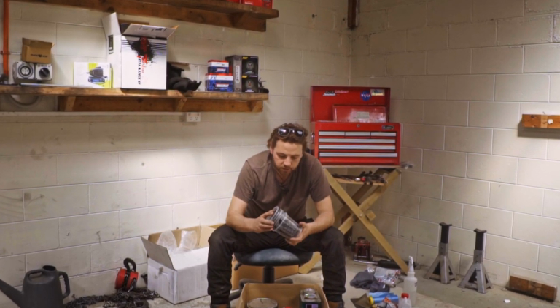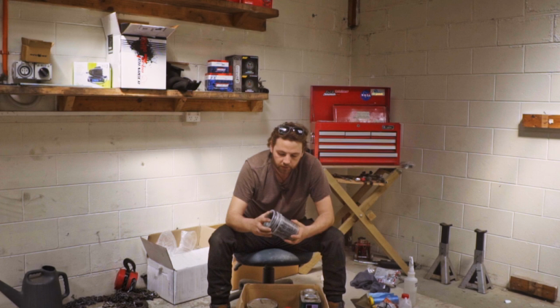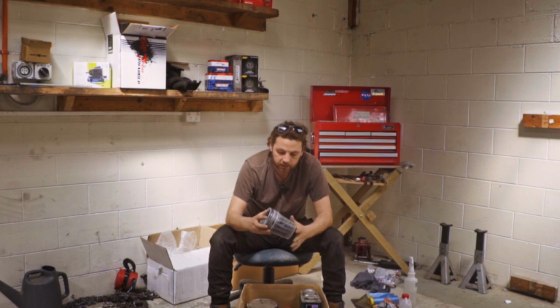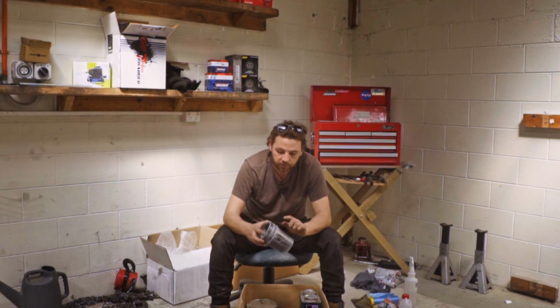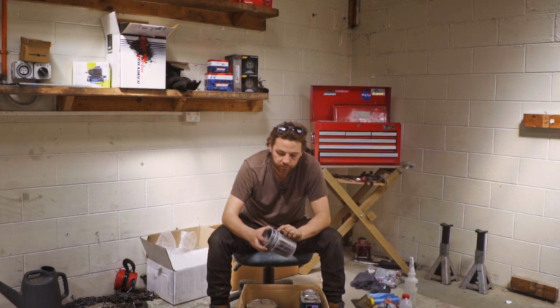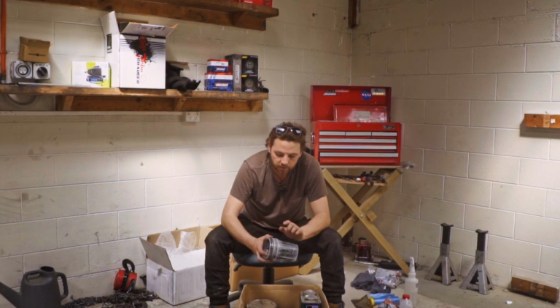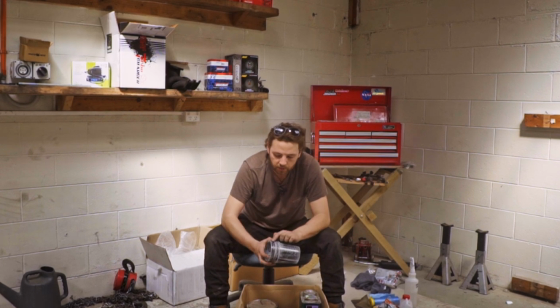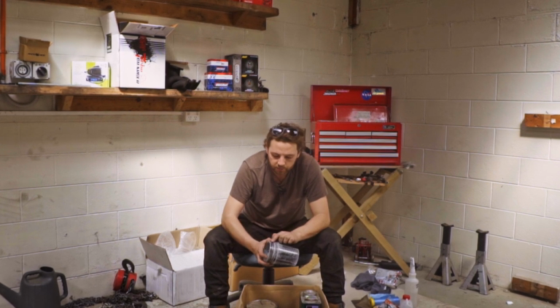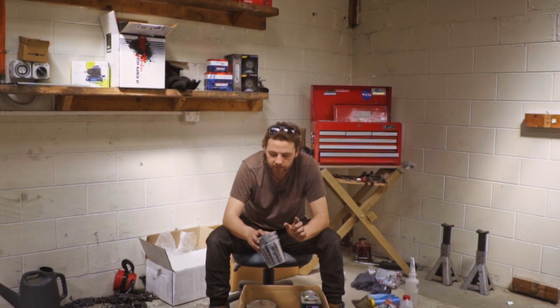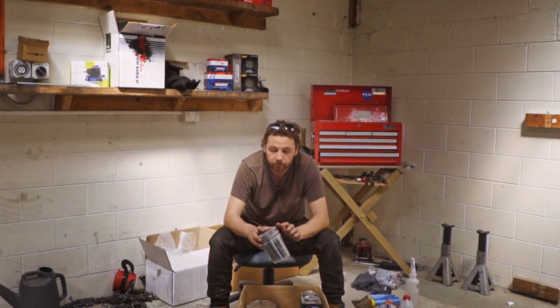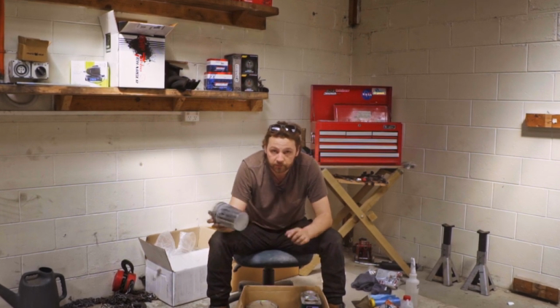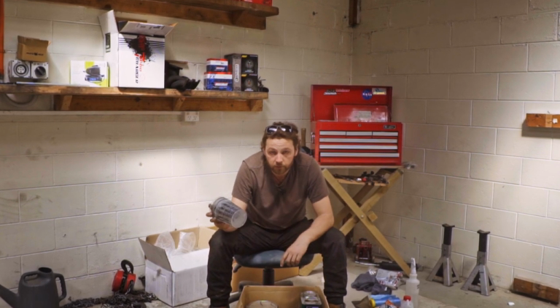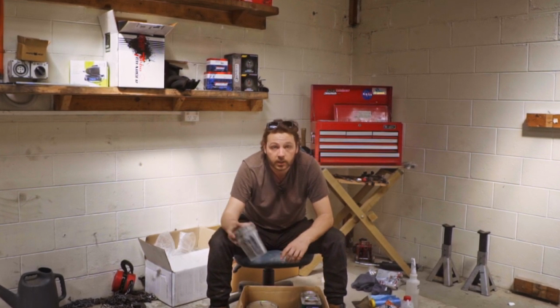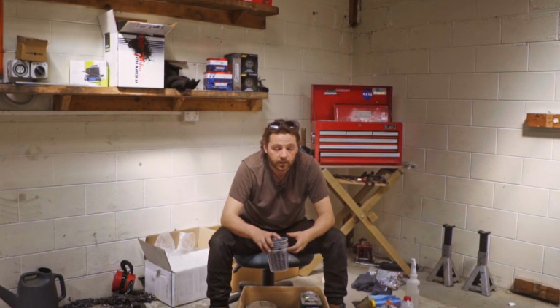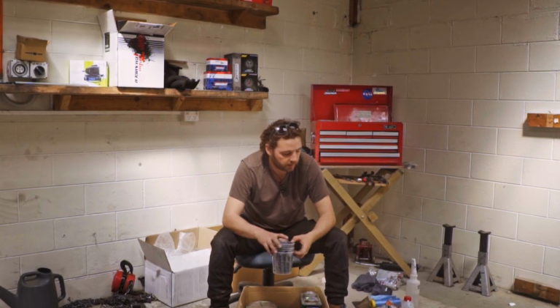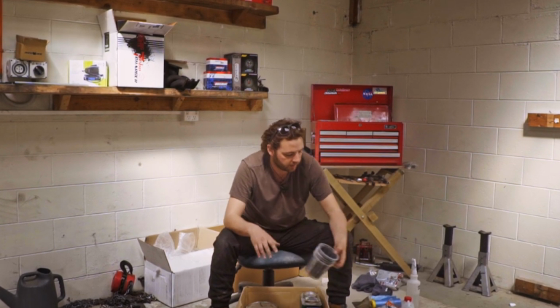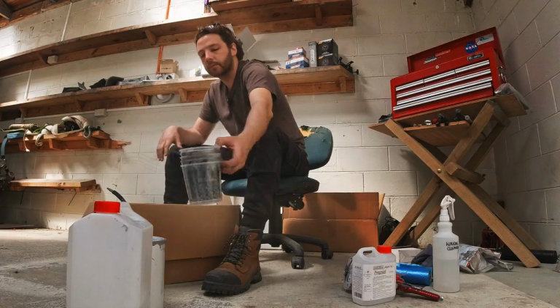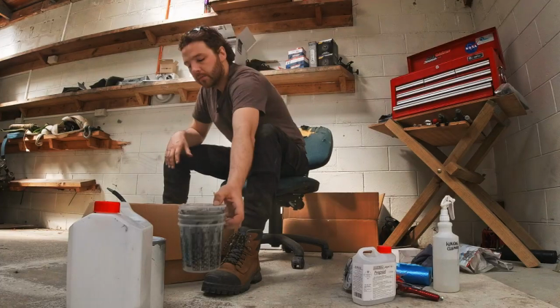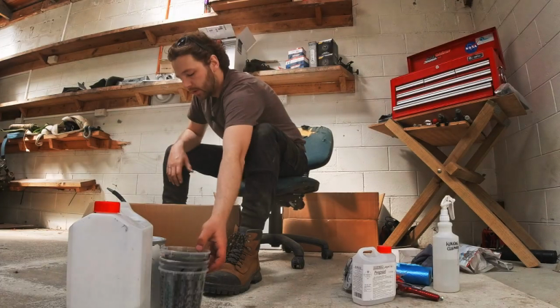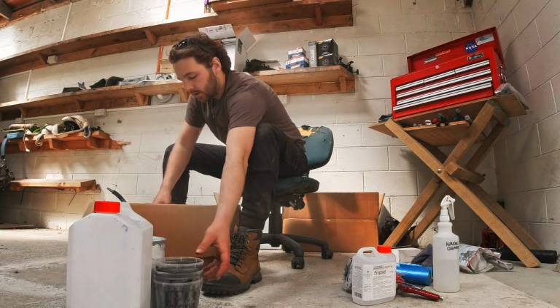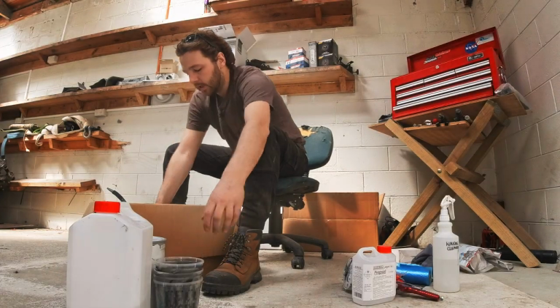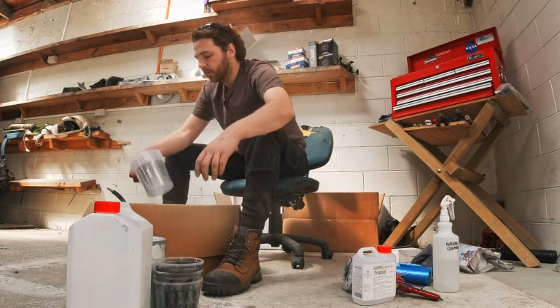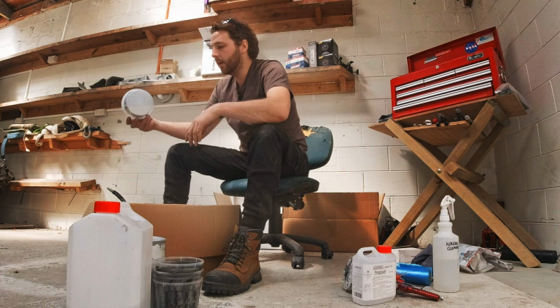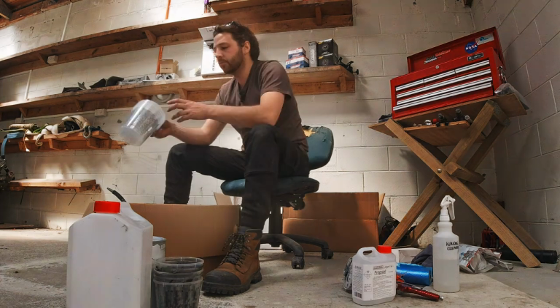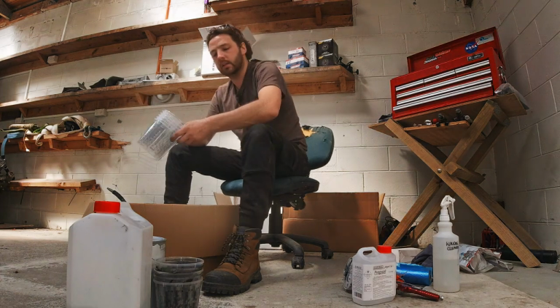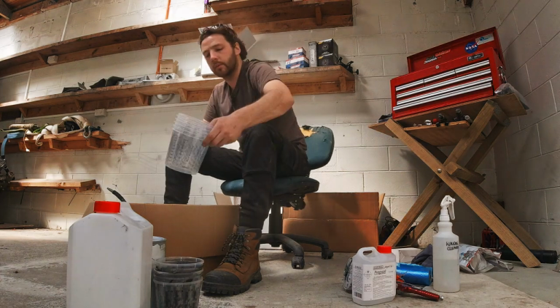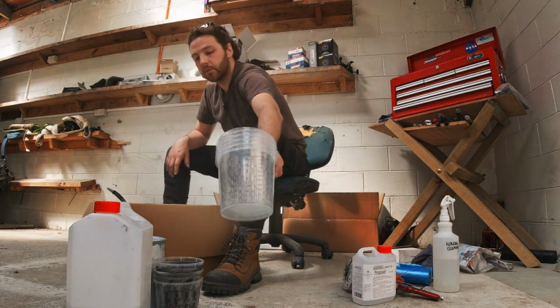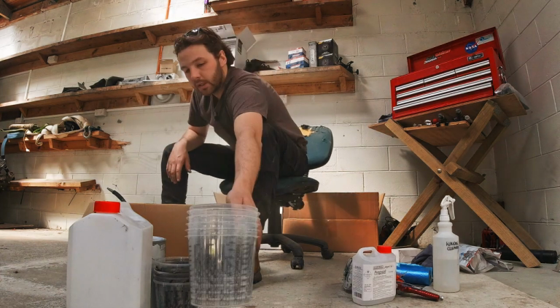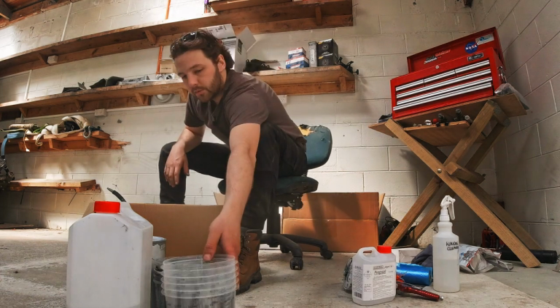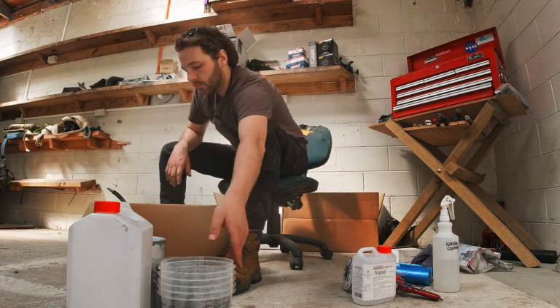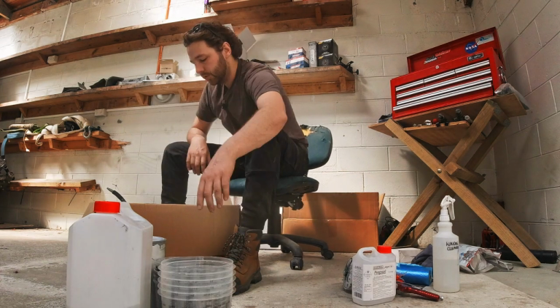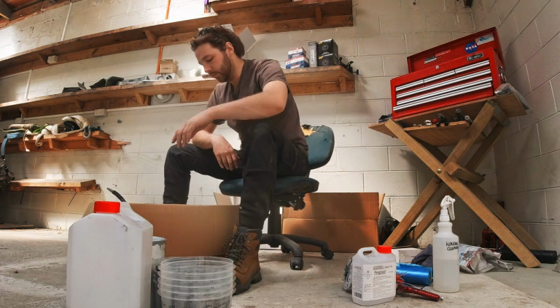I used three mixing cups total — one for primer, one for paint, and one for the clear coat. They give you heaps of mixing cups if you want to keep going on more jobs.